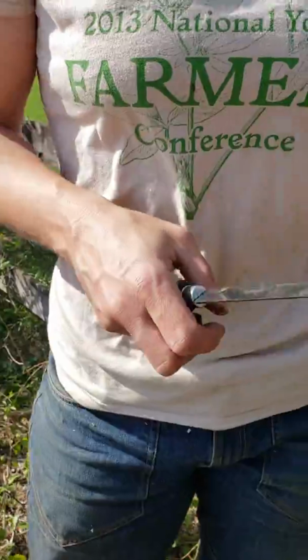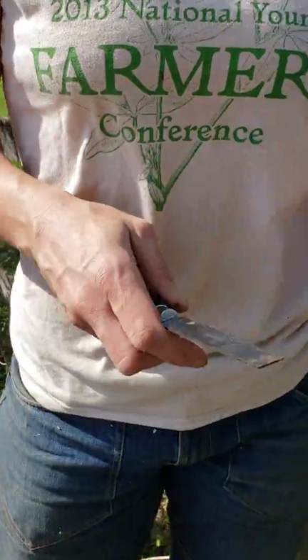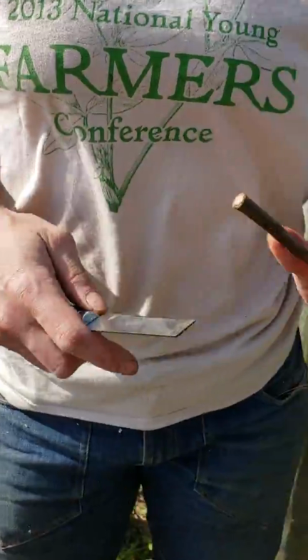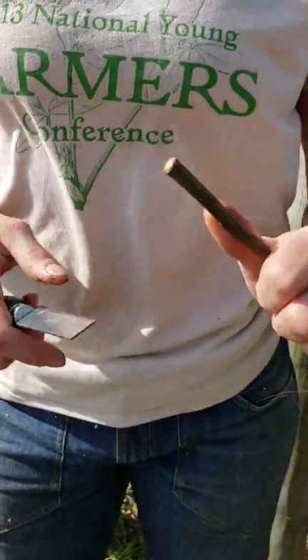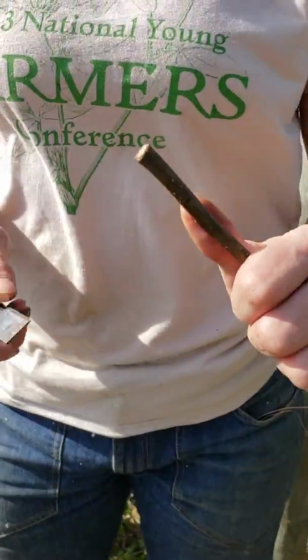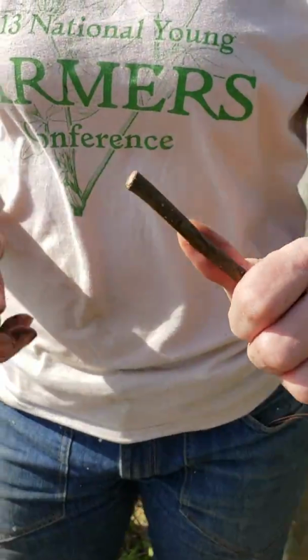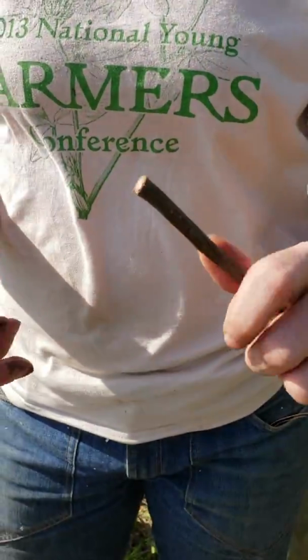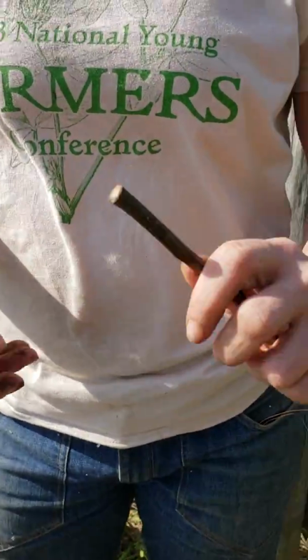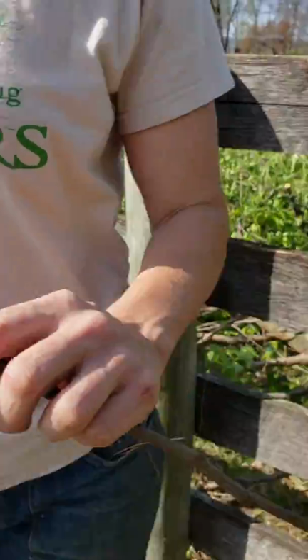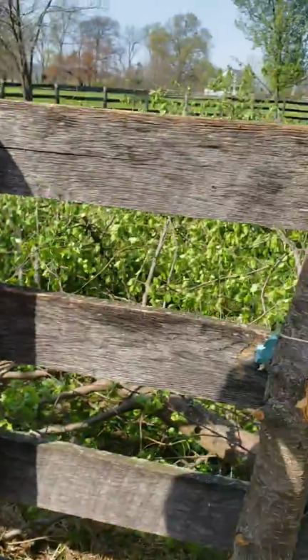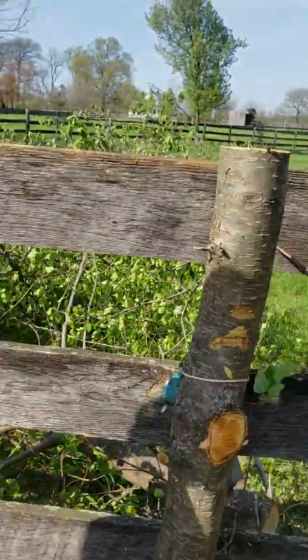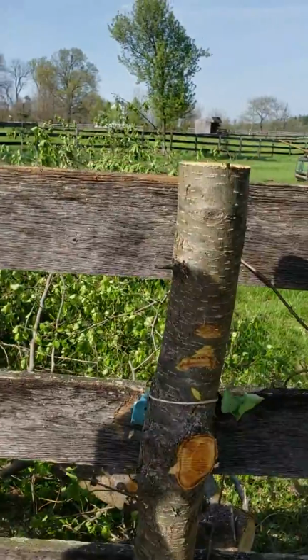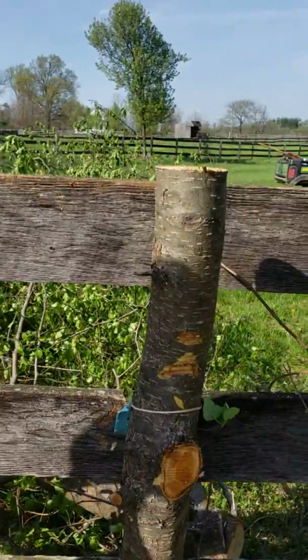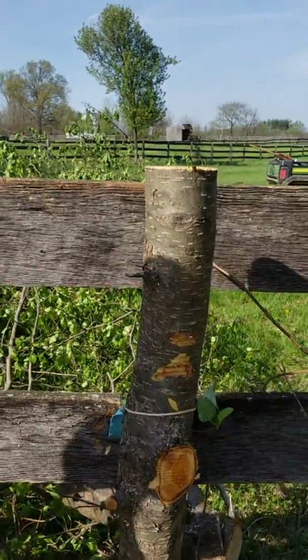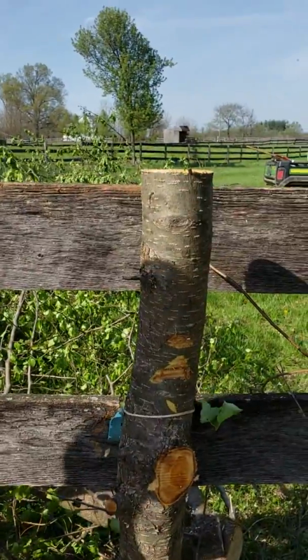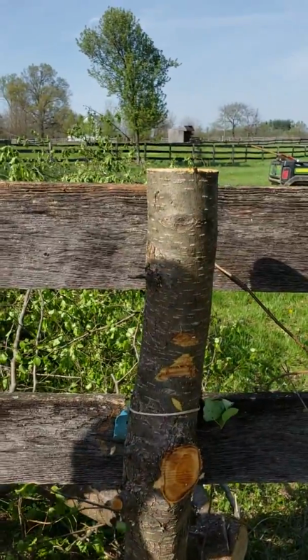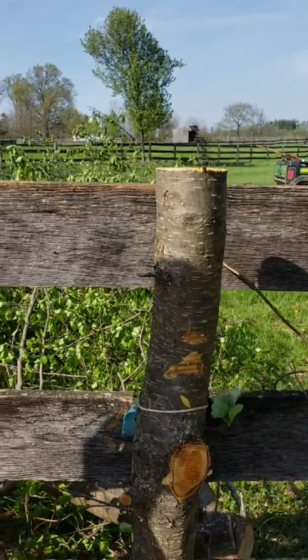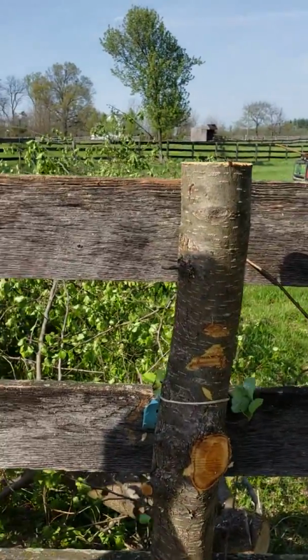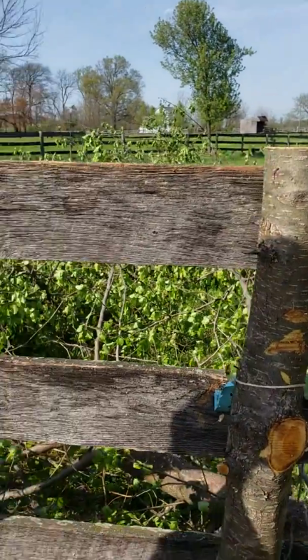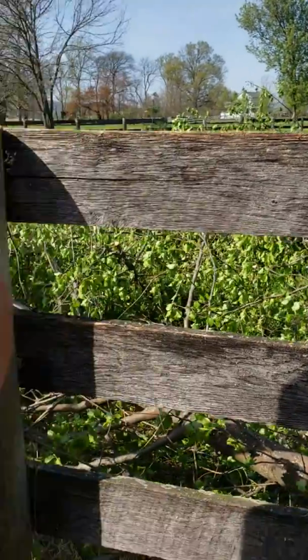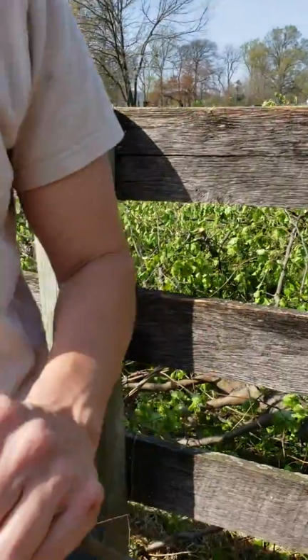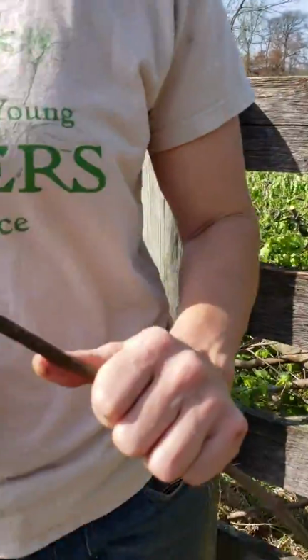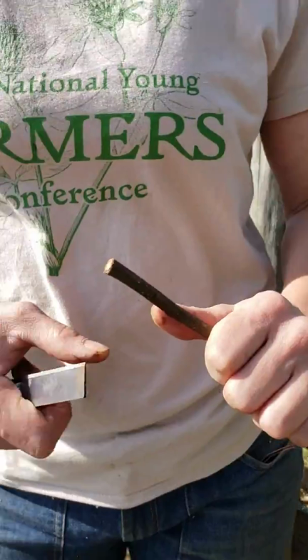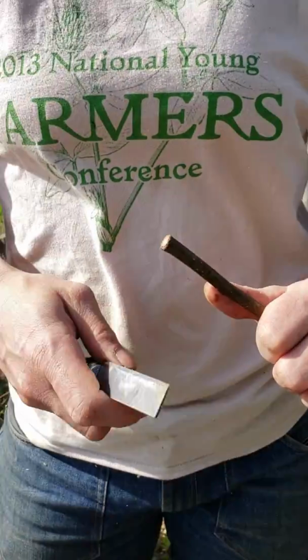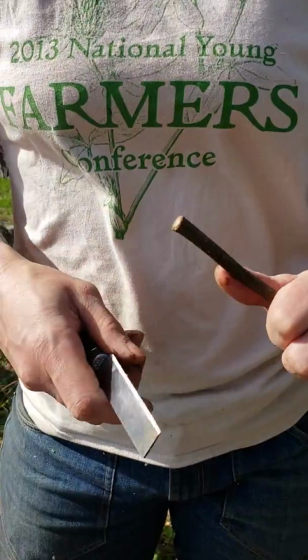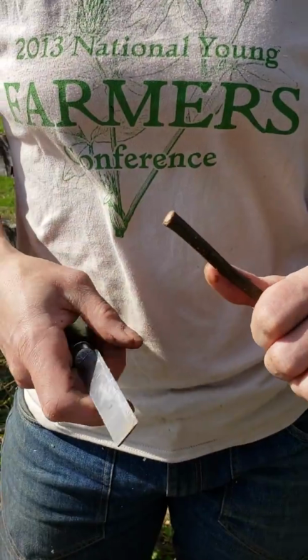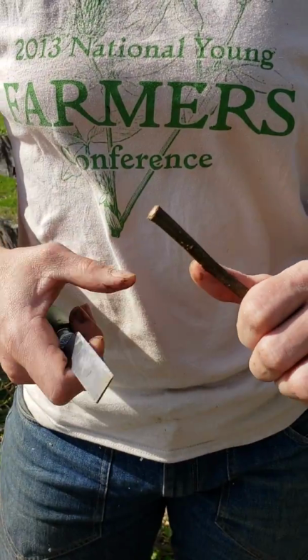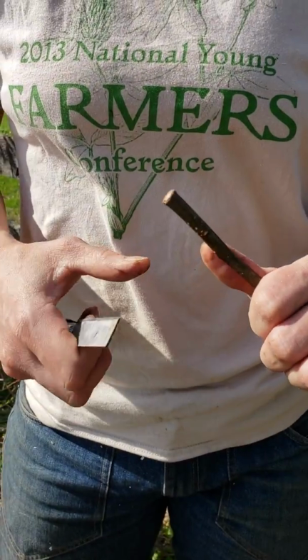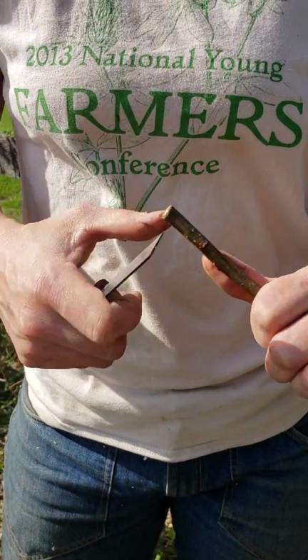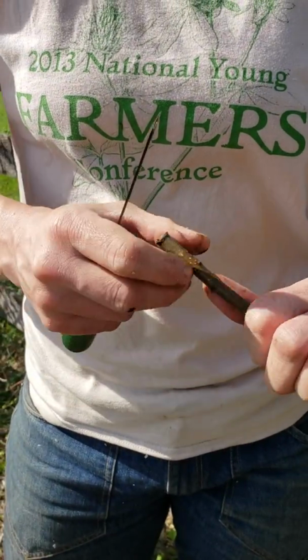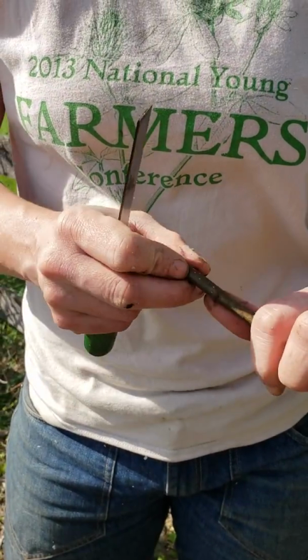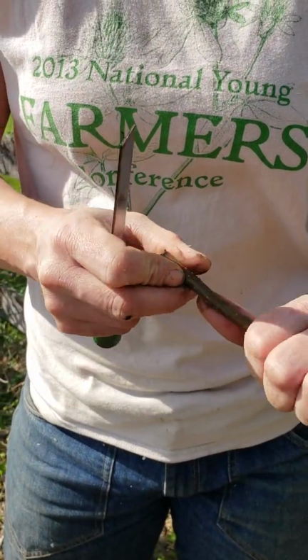We're going to do a top working little video and I'm just going to show you a different alteration to the bark graft that I've started to do.